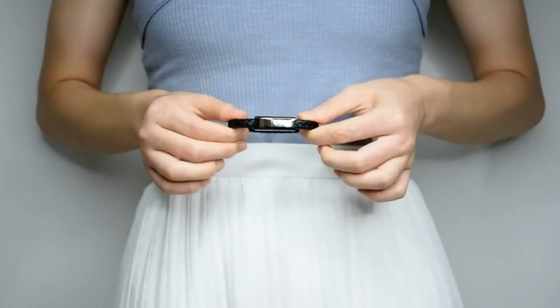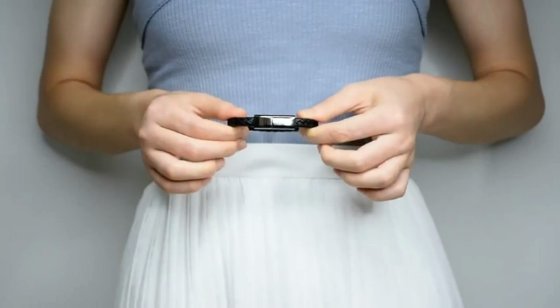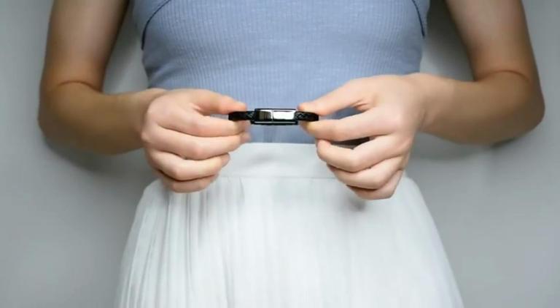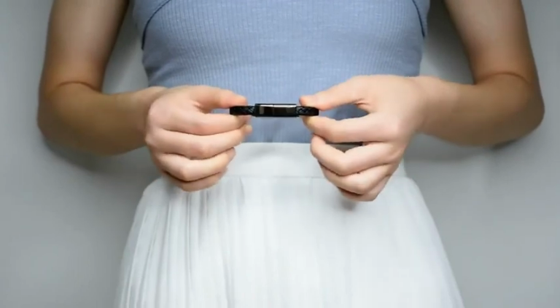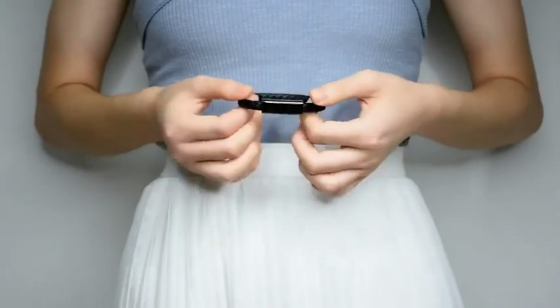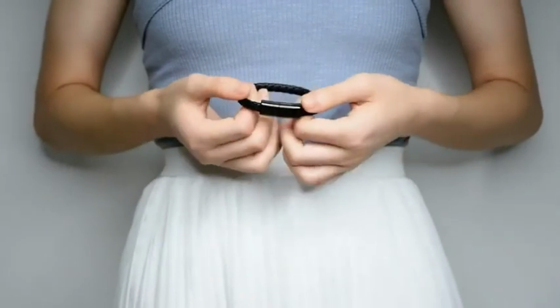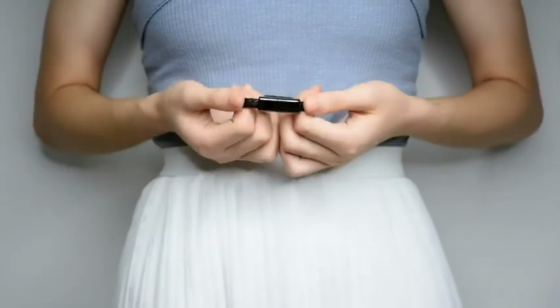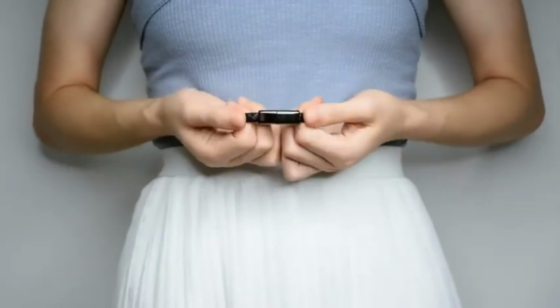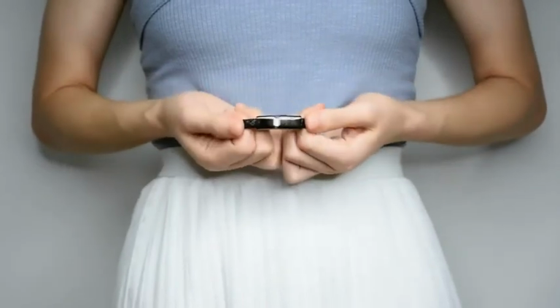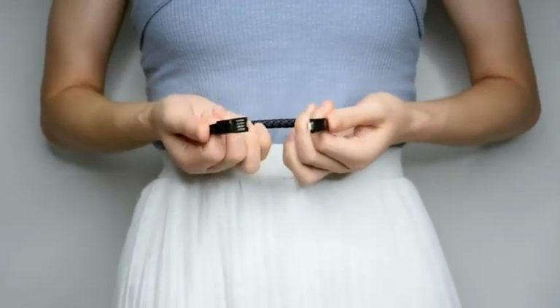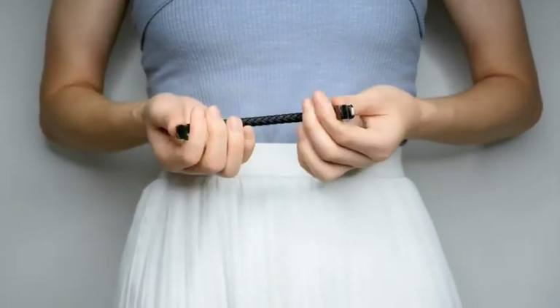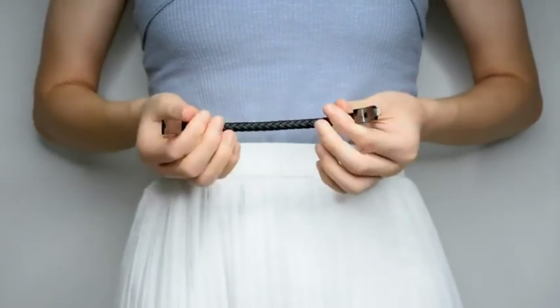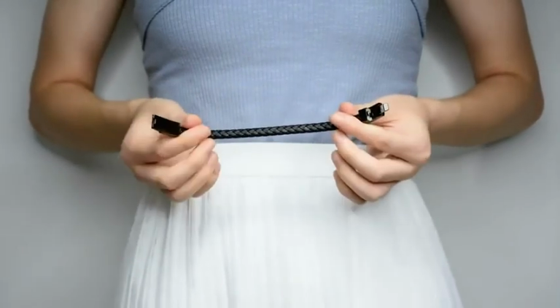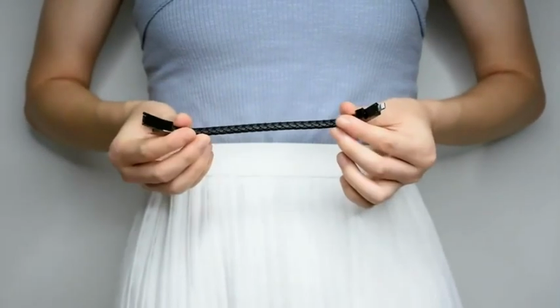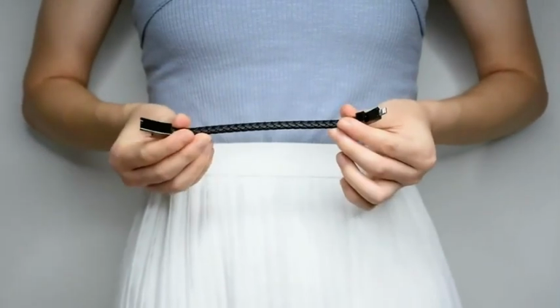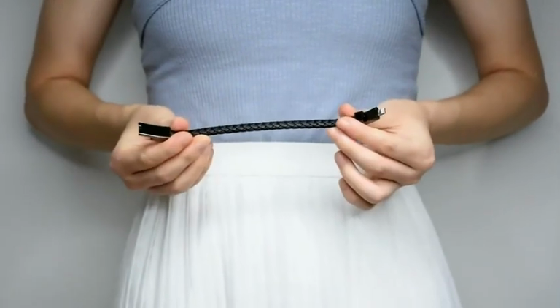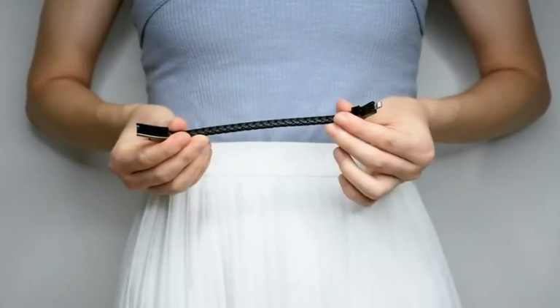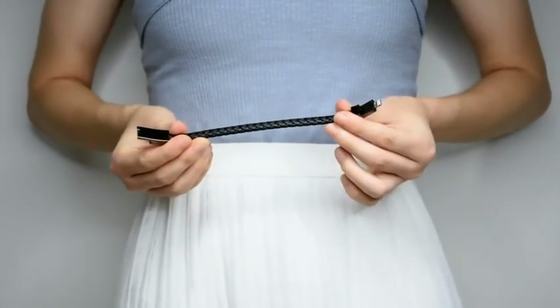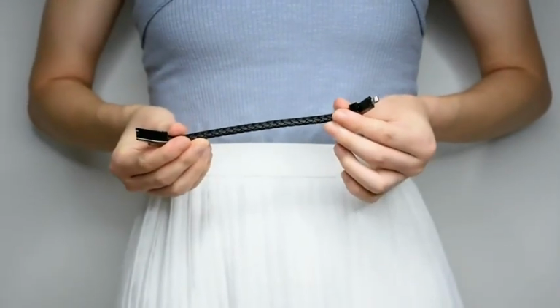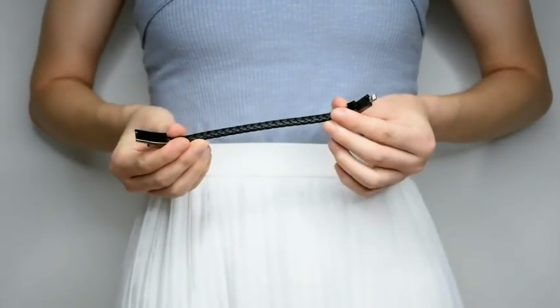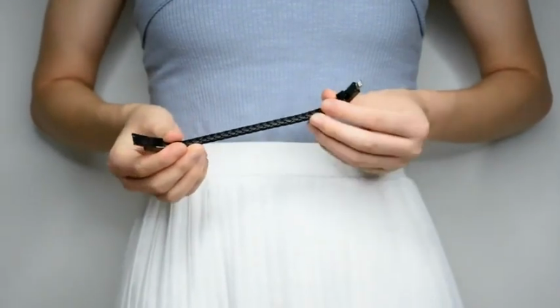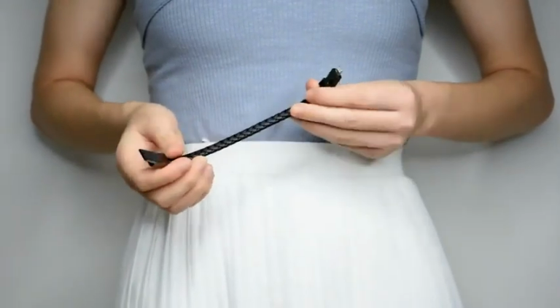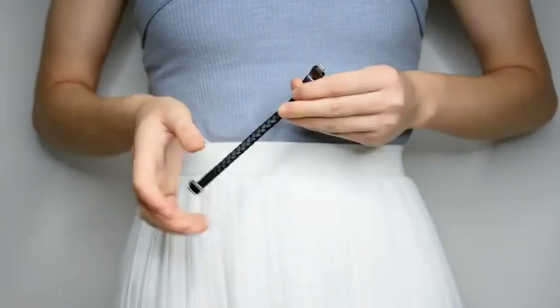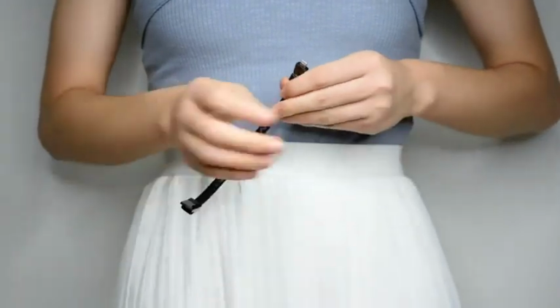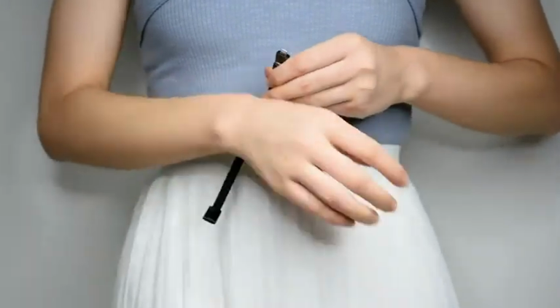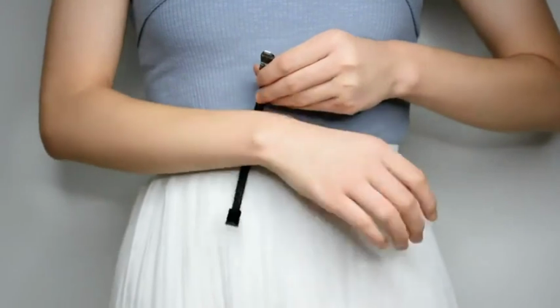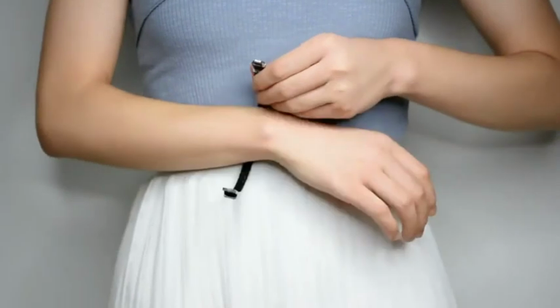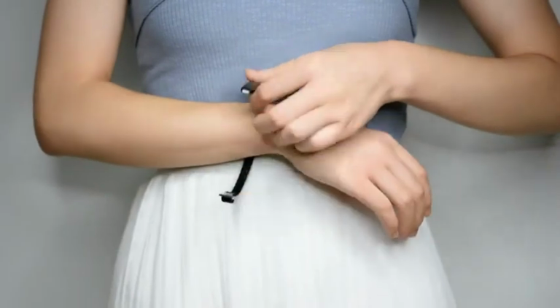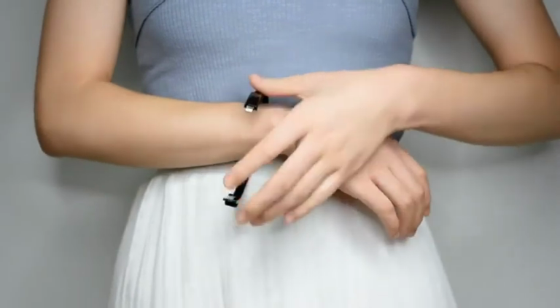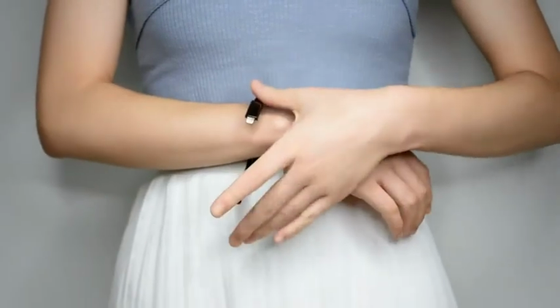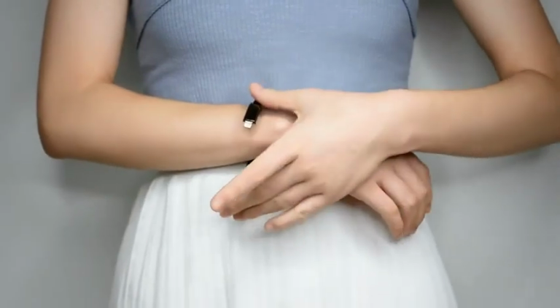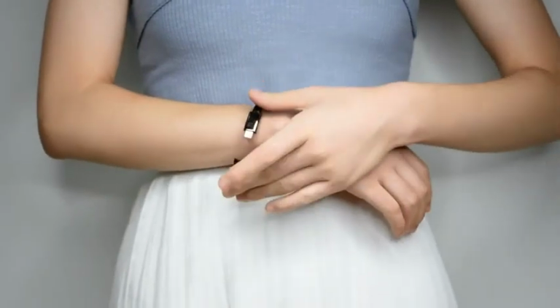Step 2, open it. Step 3, we can take on our hands.